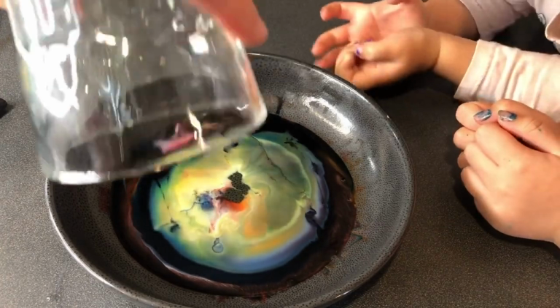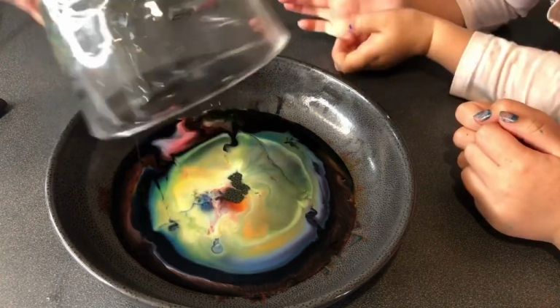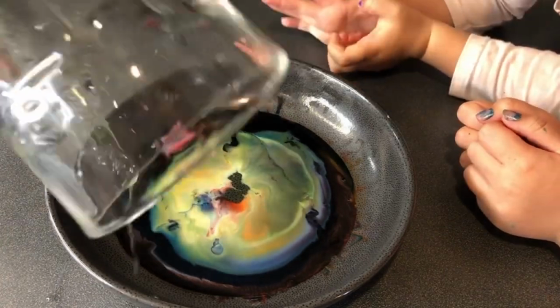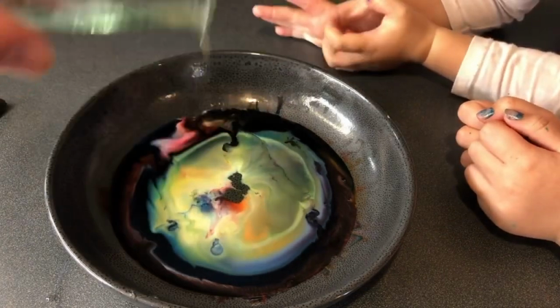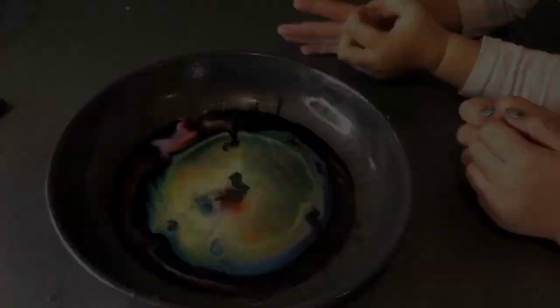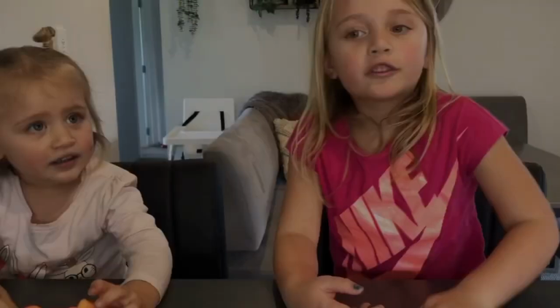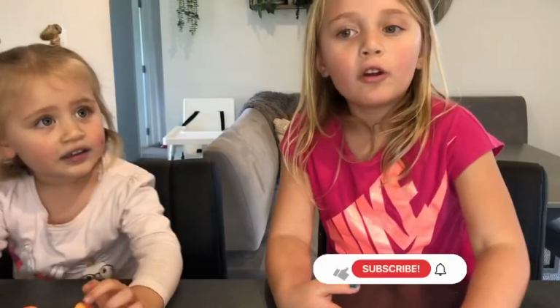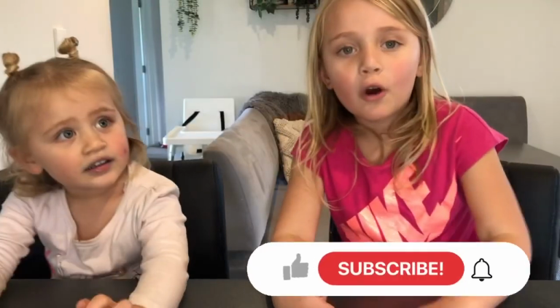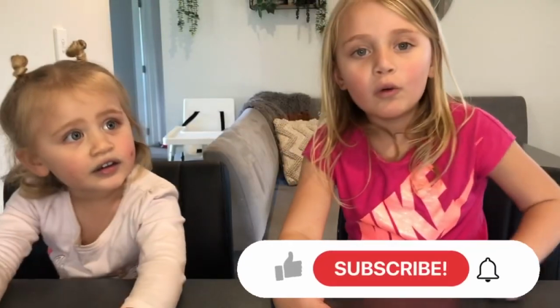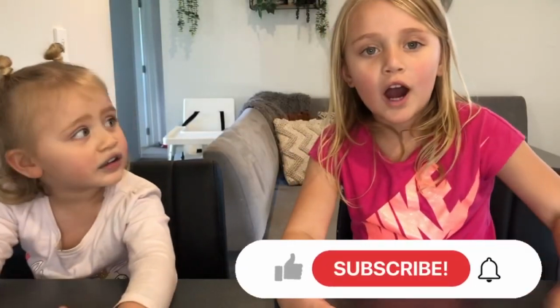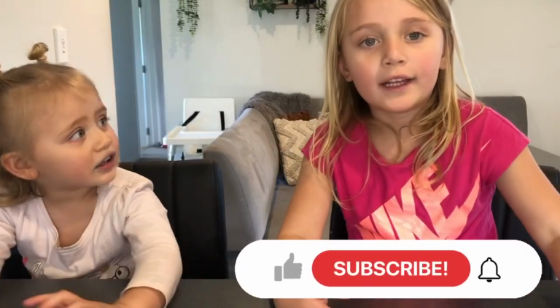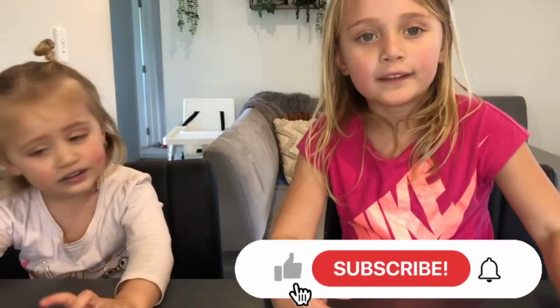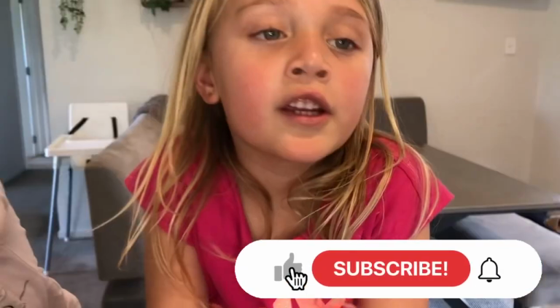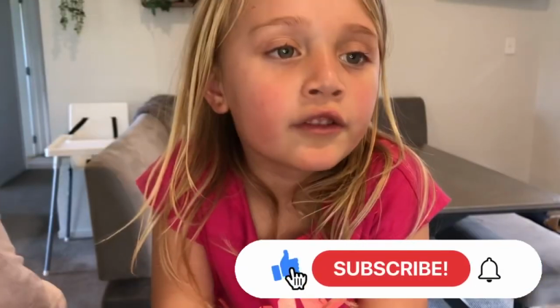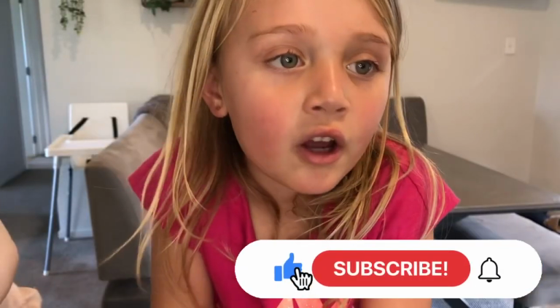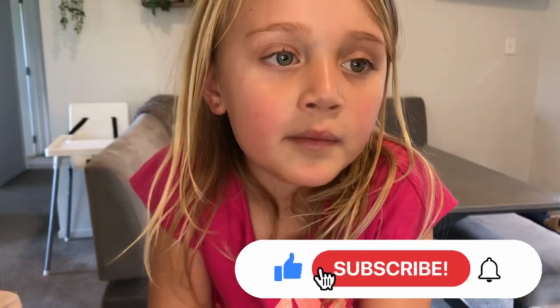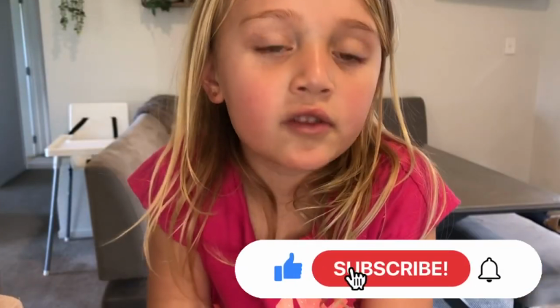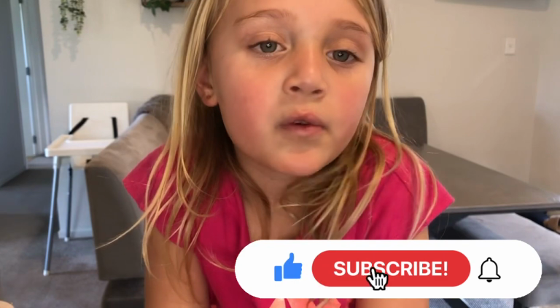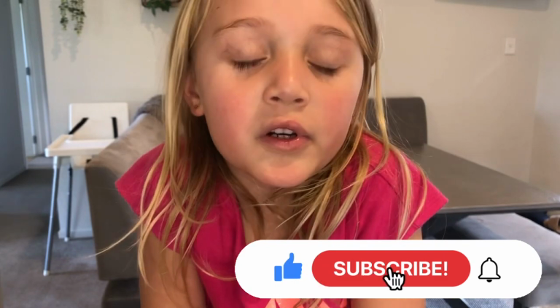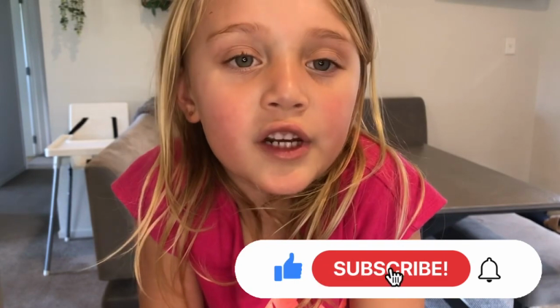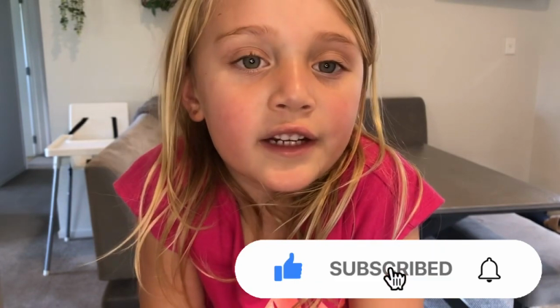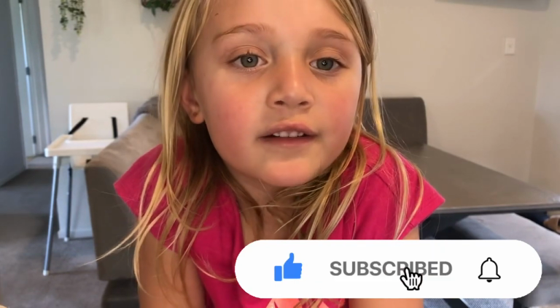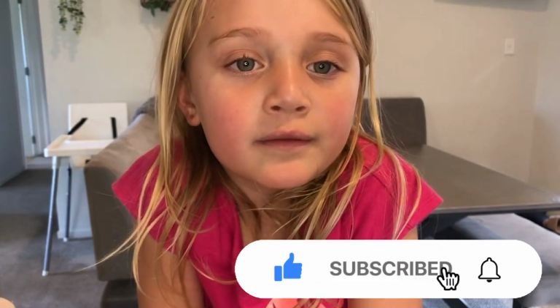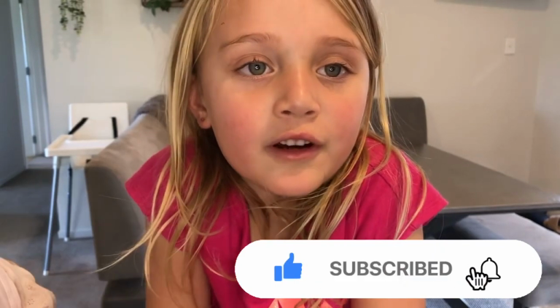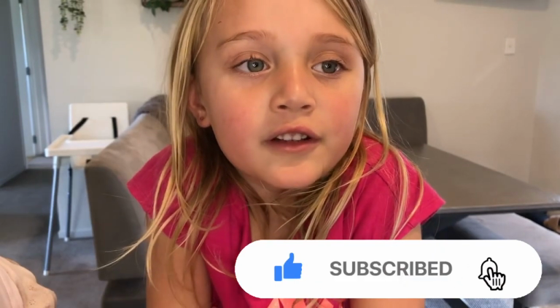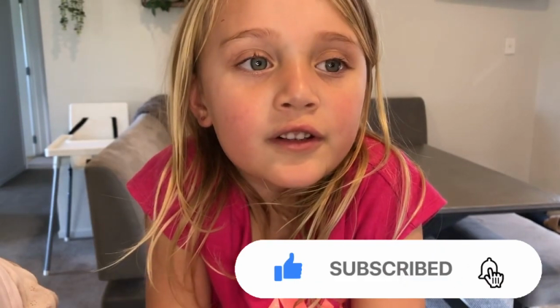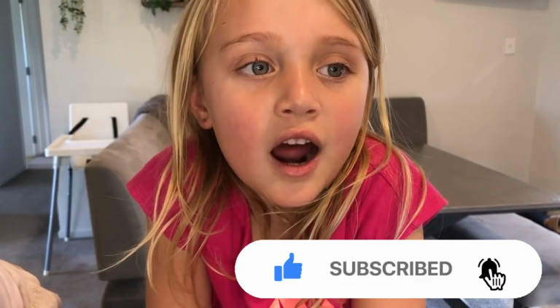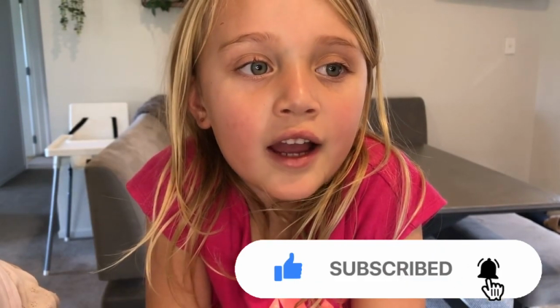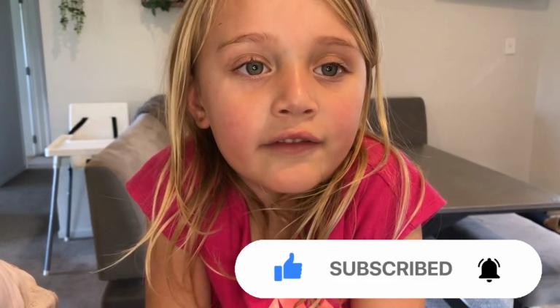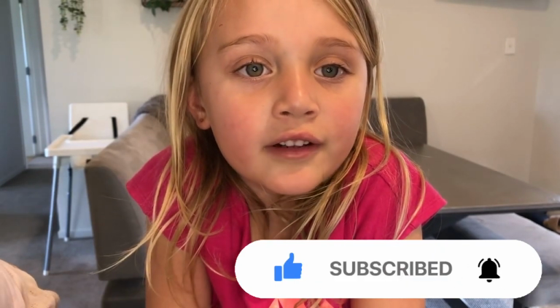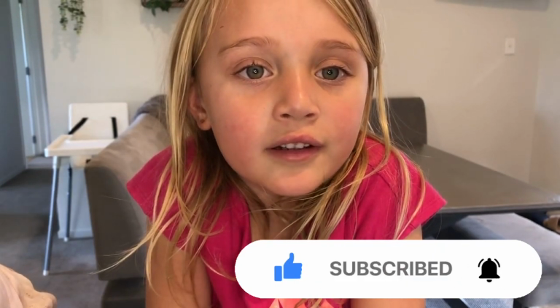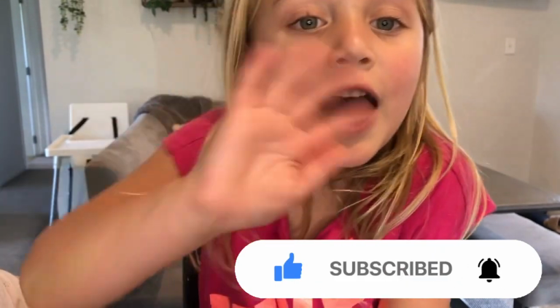So cool, guys! Thank you so much for watching. Bye!